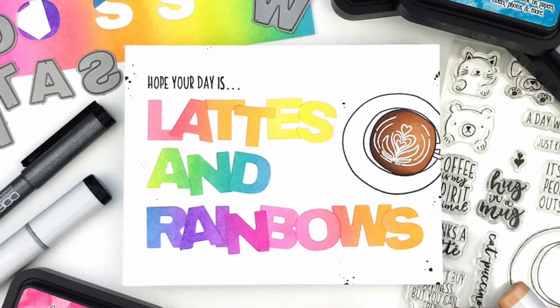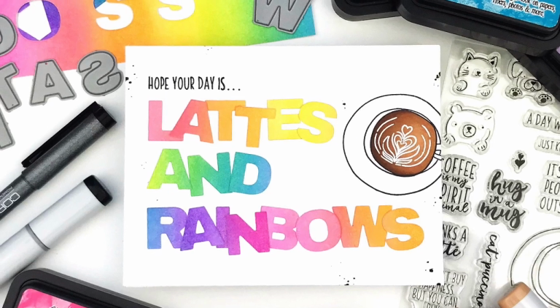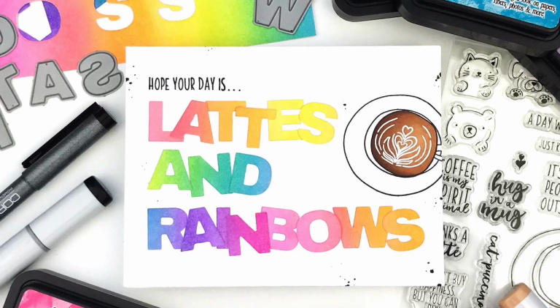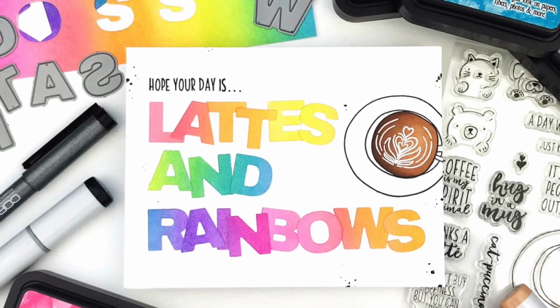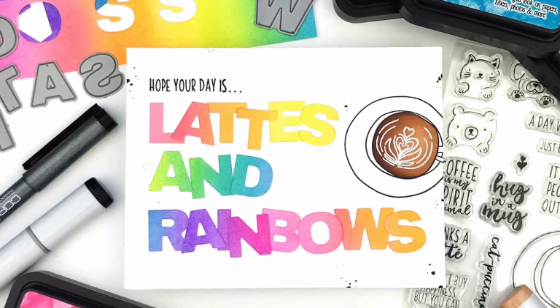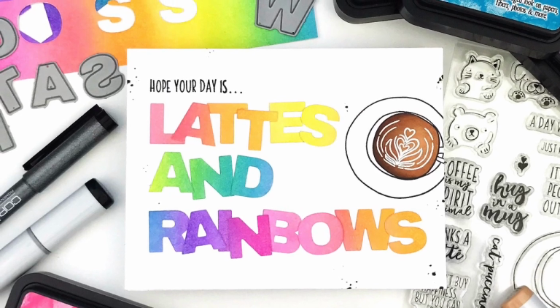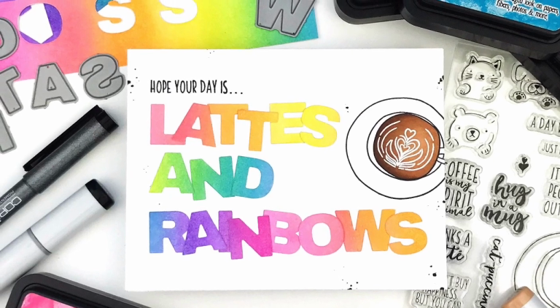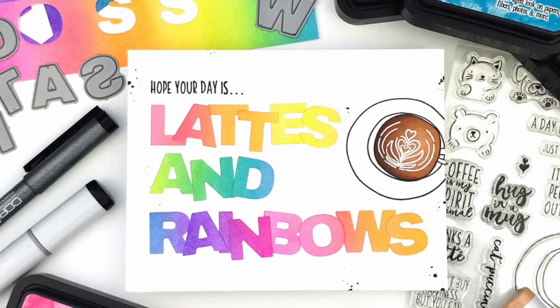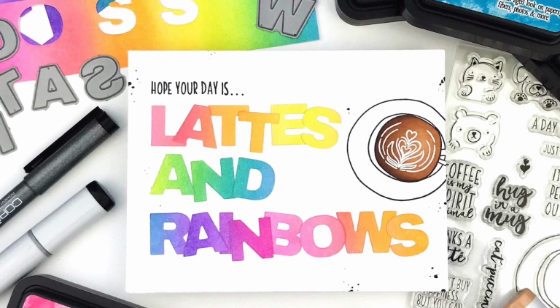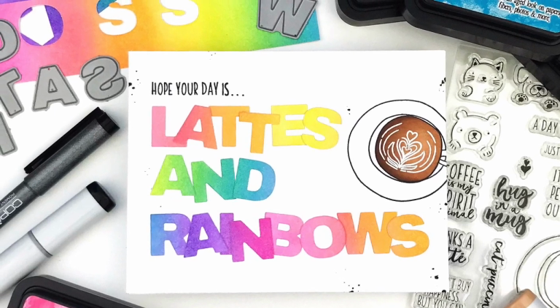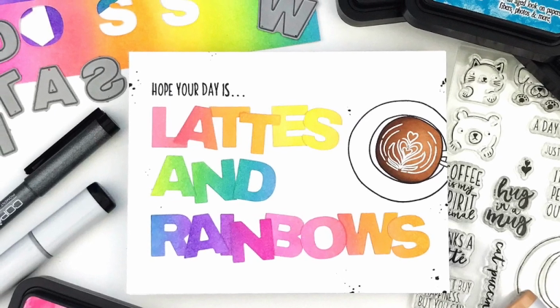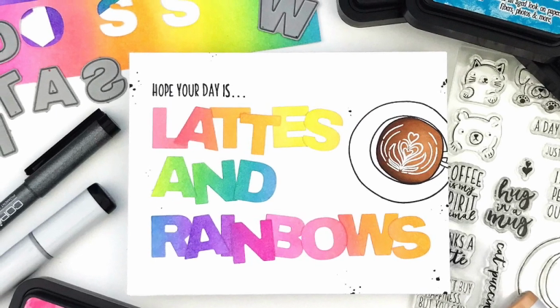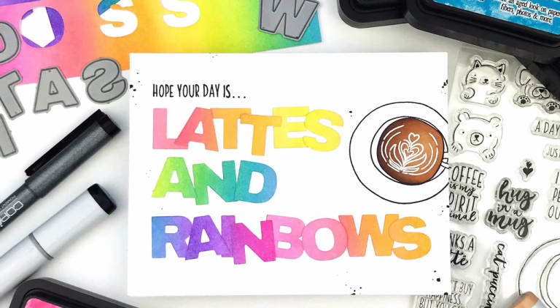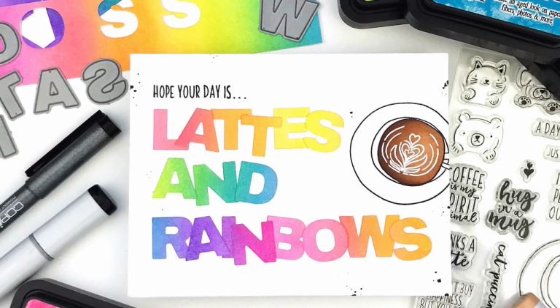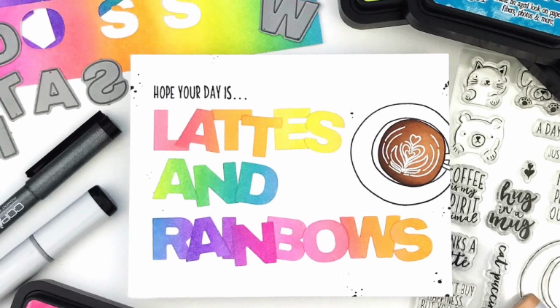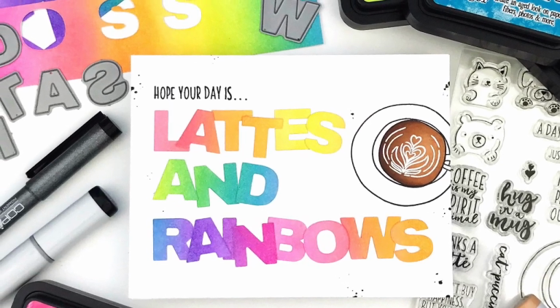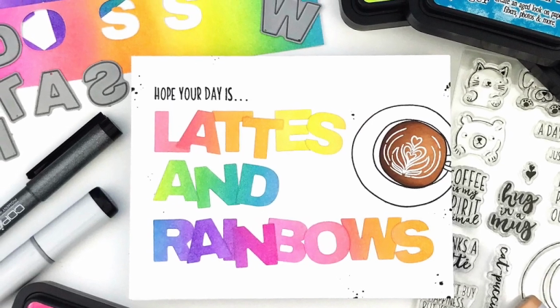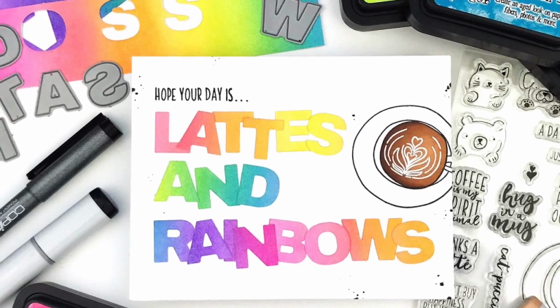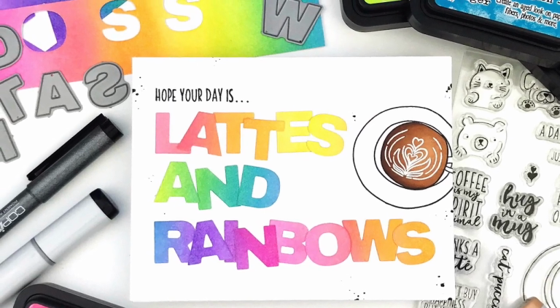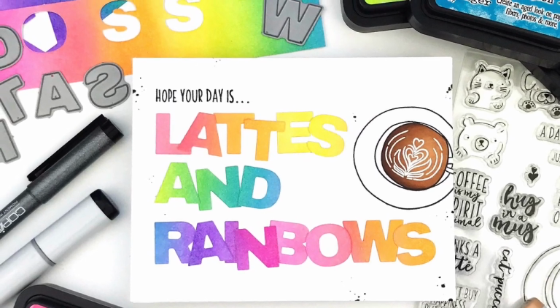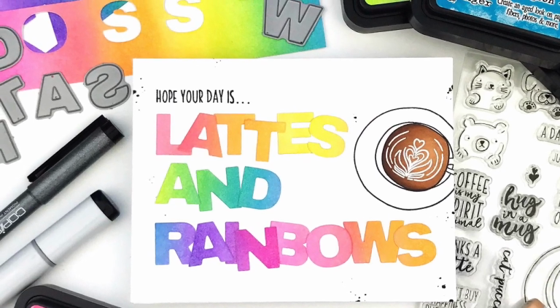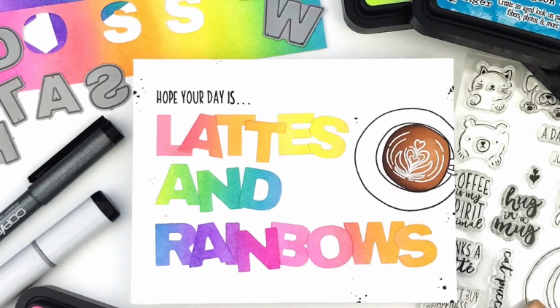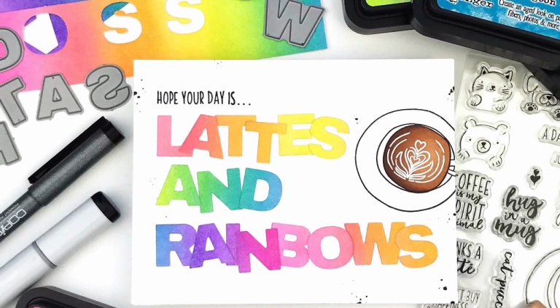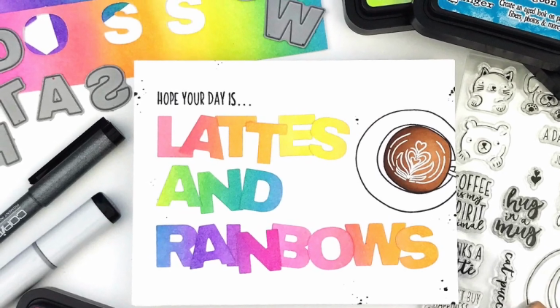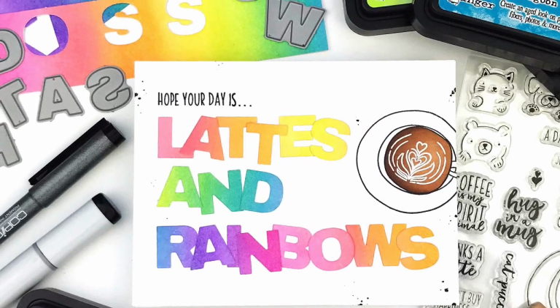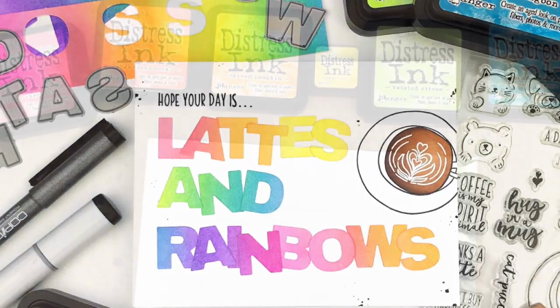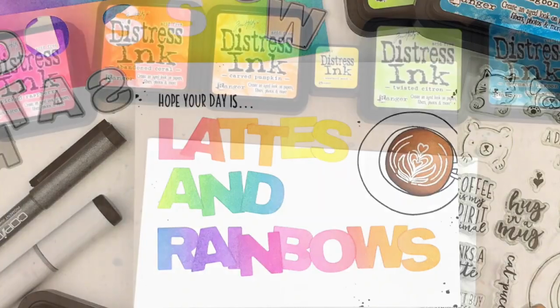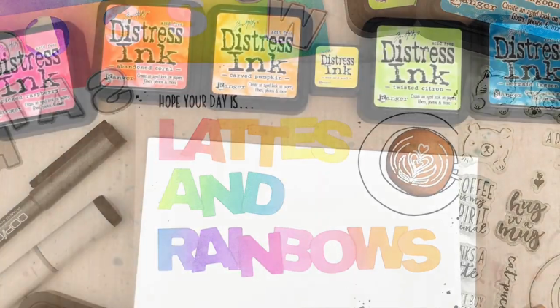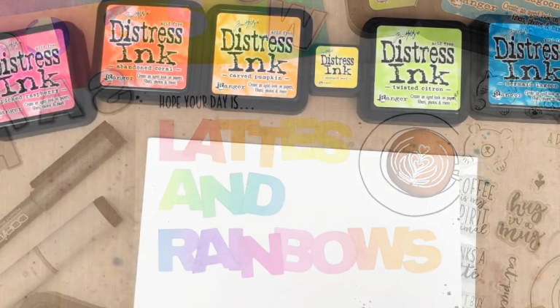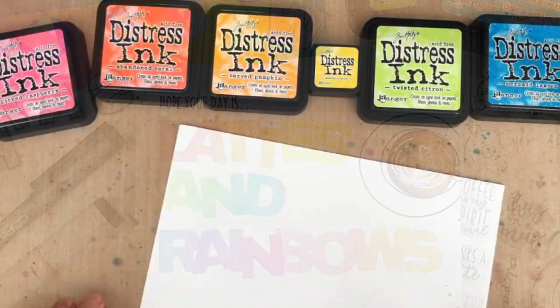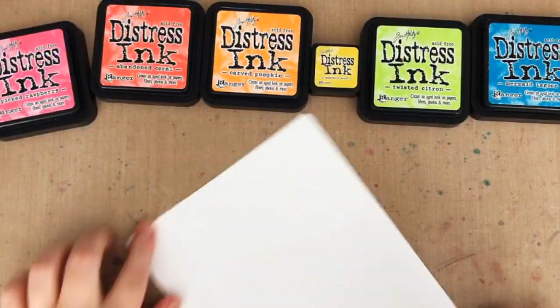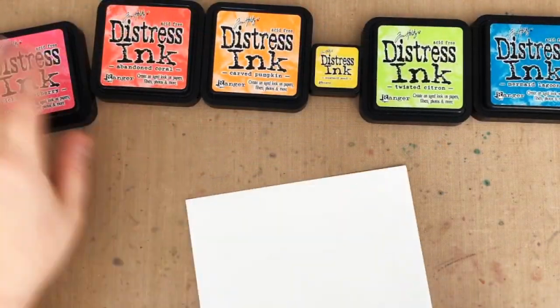Hey friends! It's Carly here, and today I wanted to share a fun card that includes two wonderful things: coffee and rainbows.